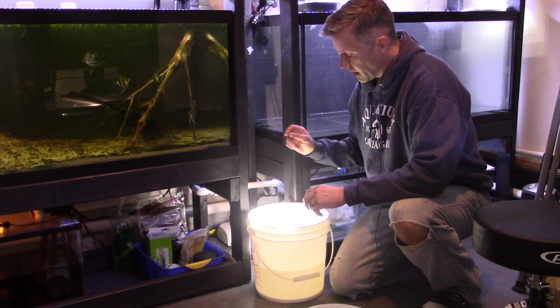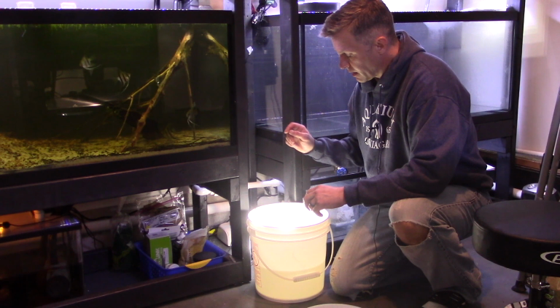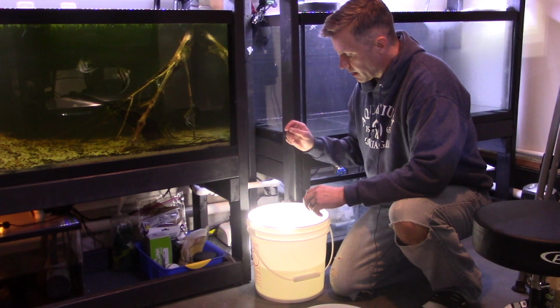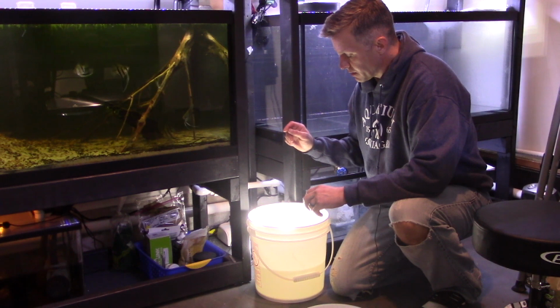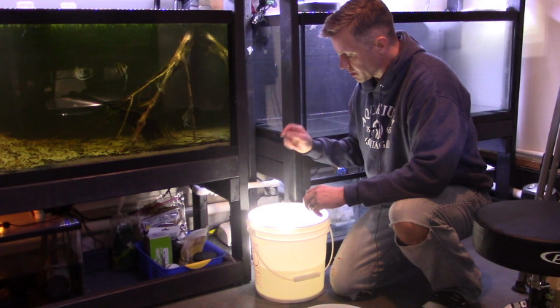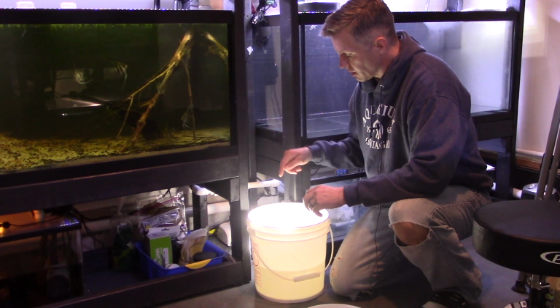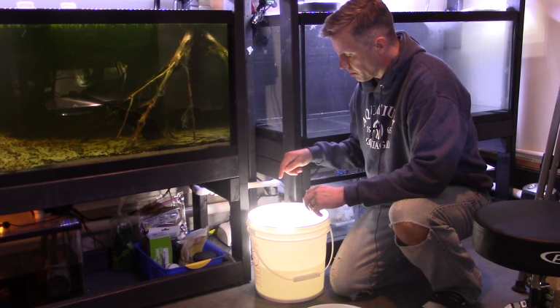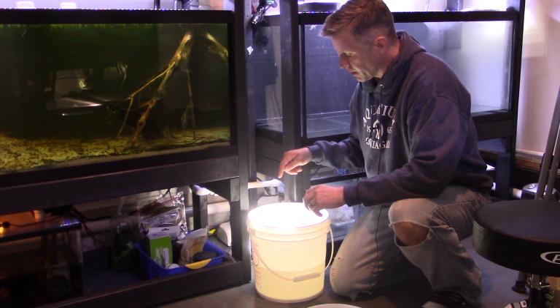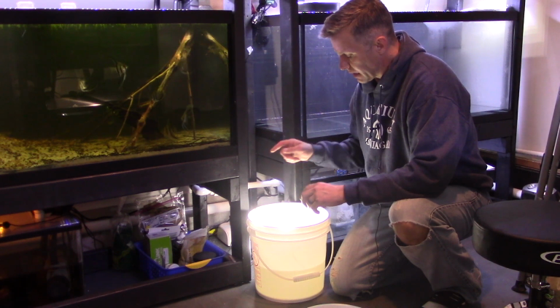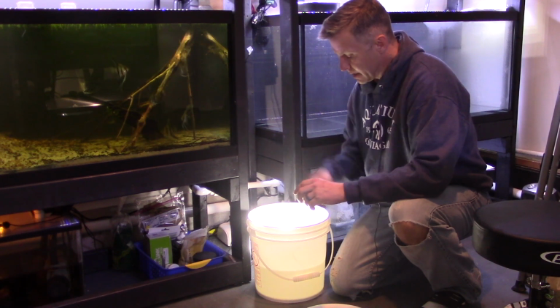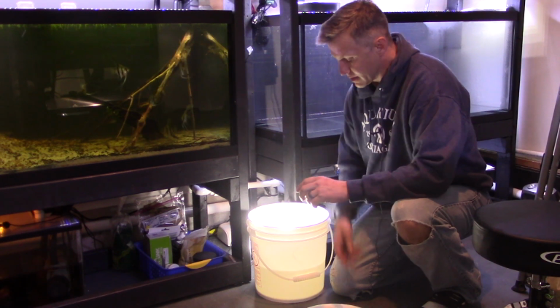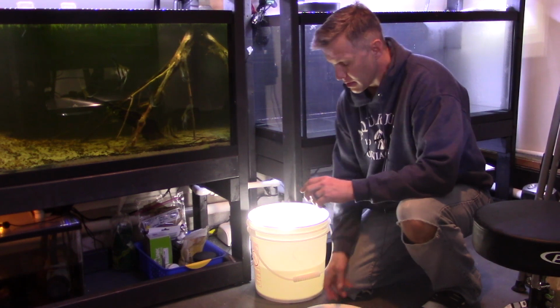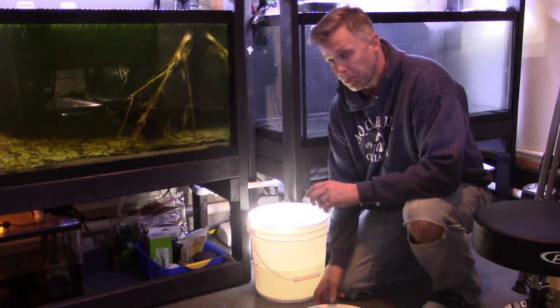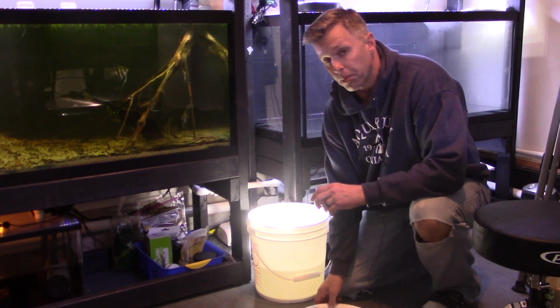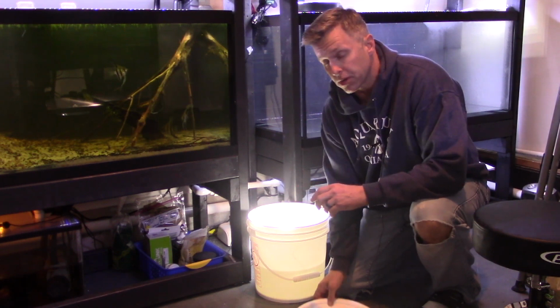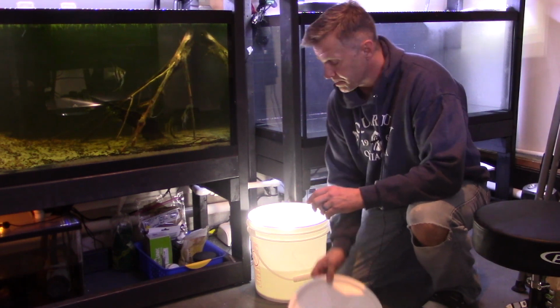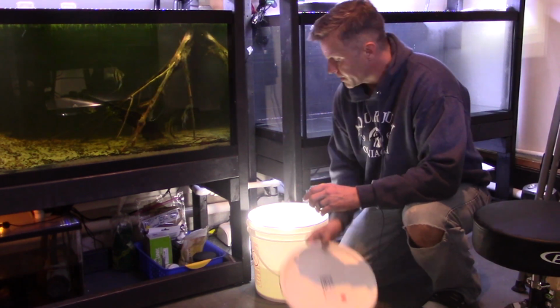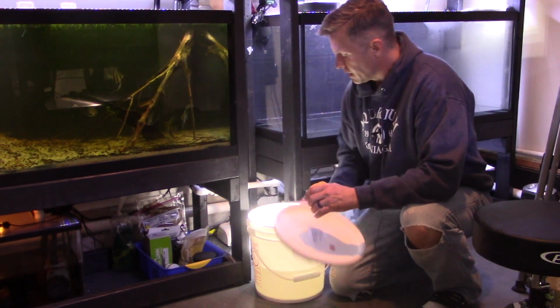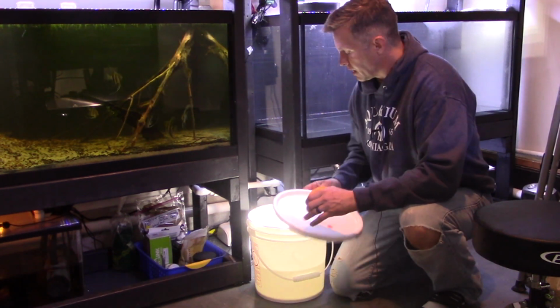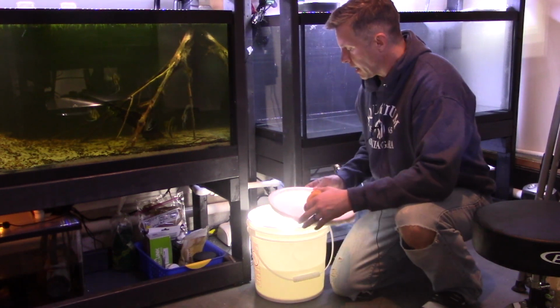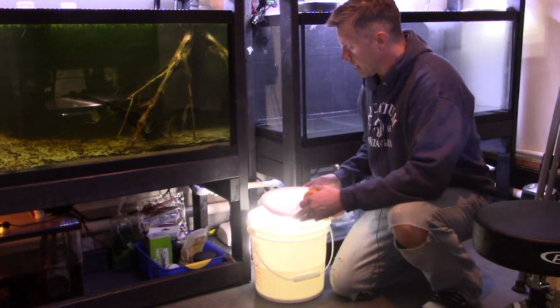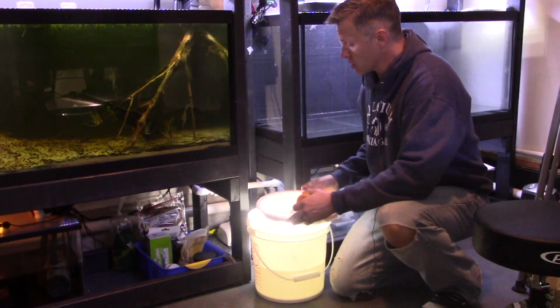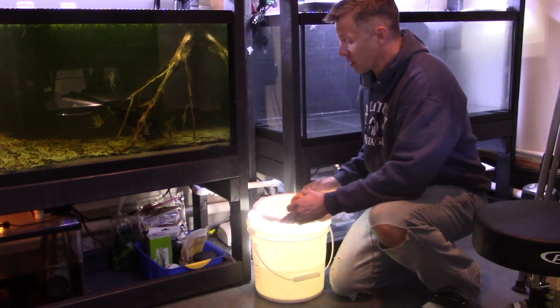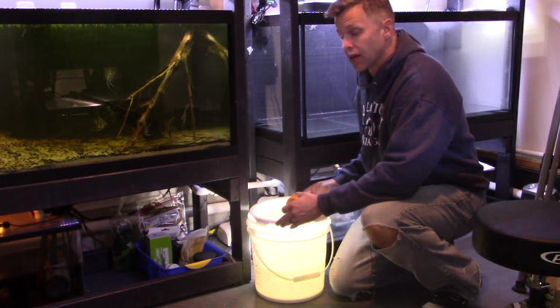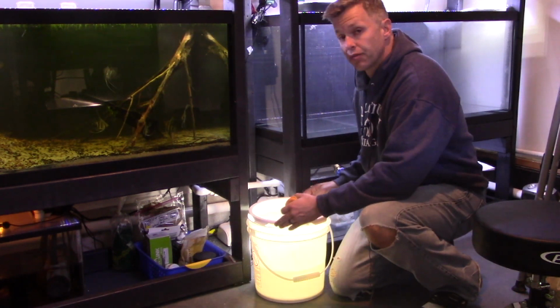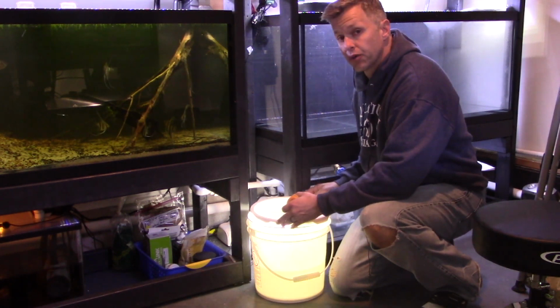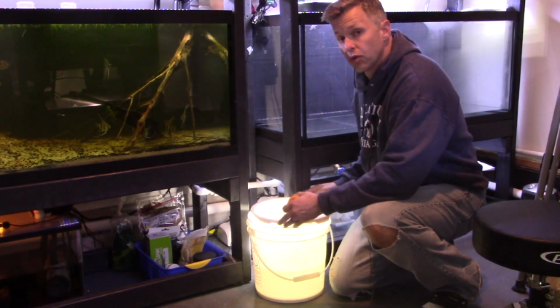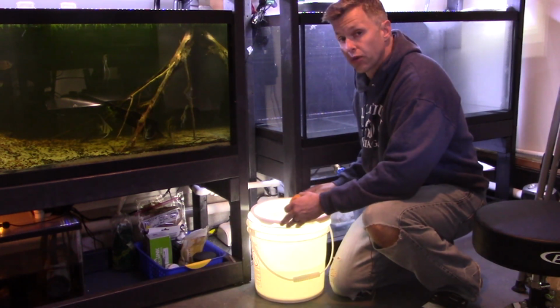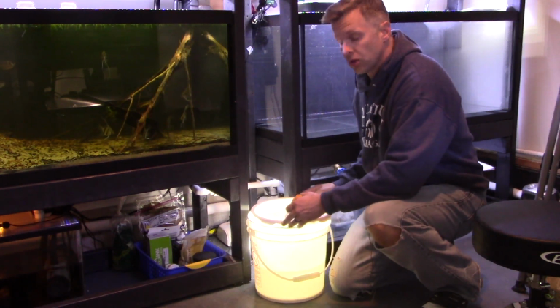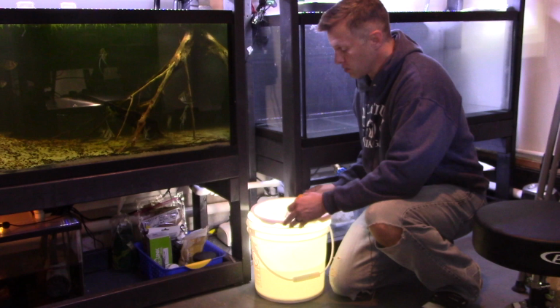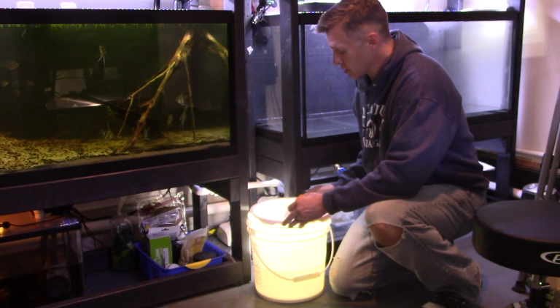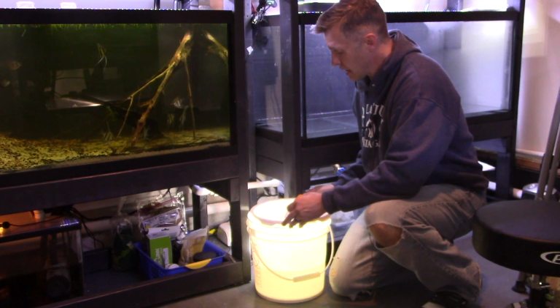Just a little bit of light, a bubbler, and it's a great live food for a long, long time.